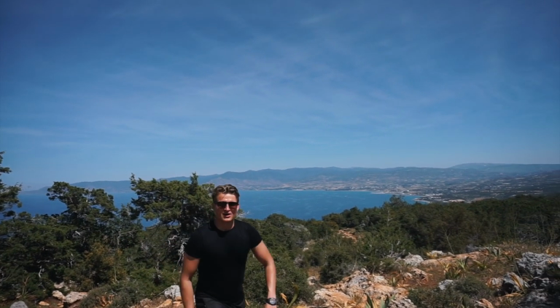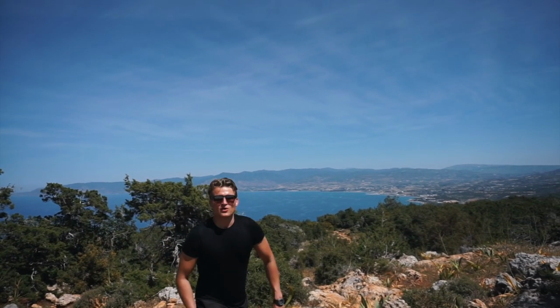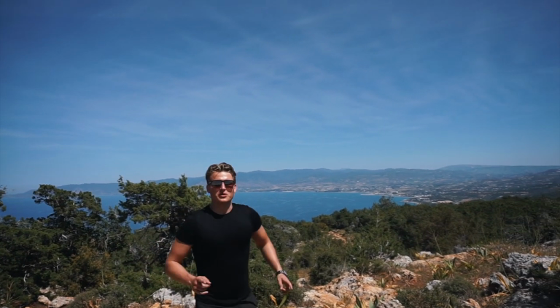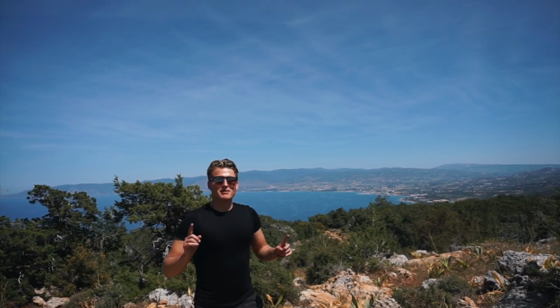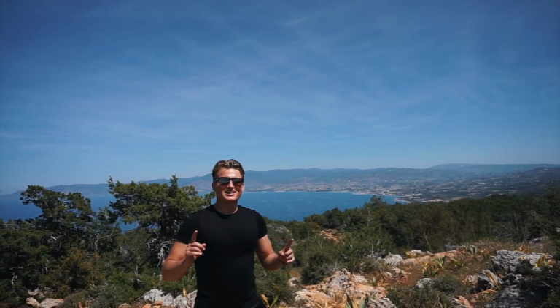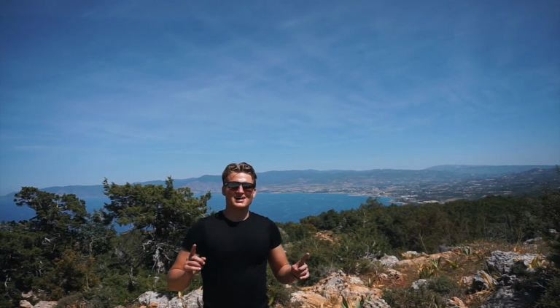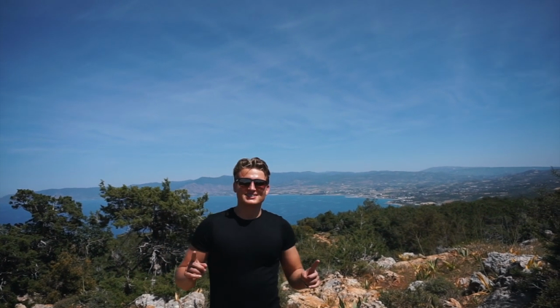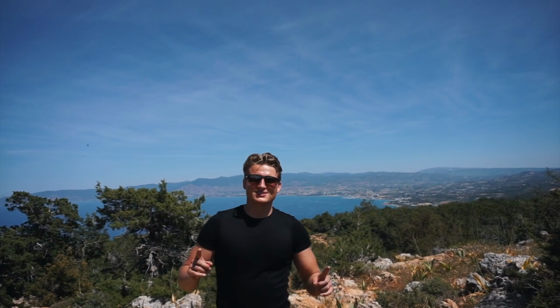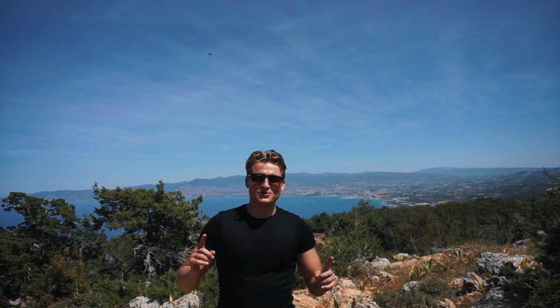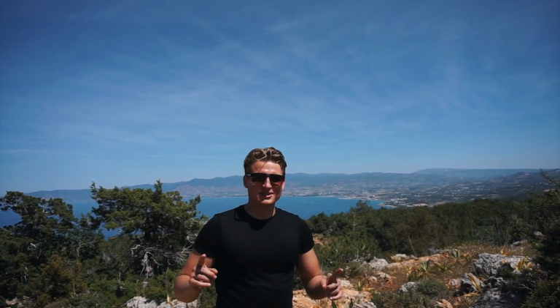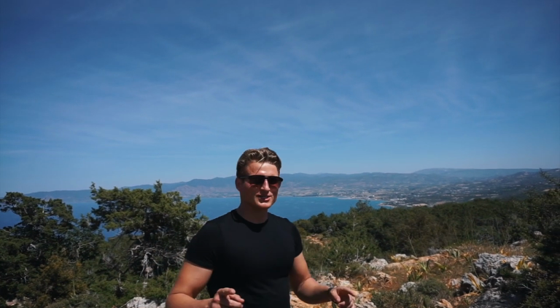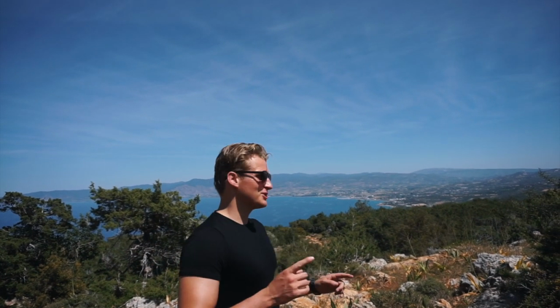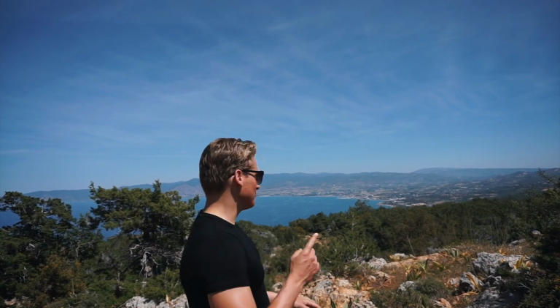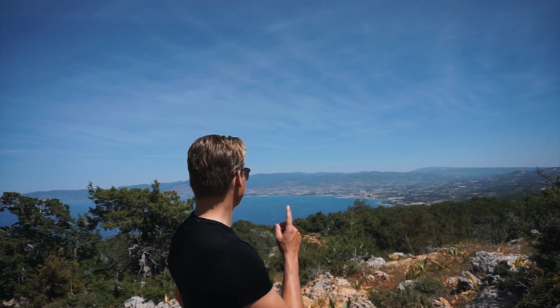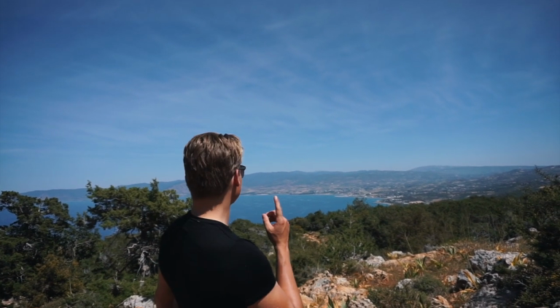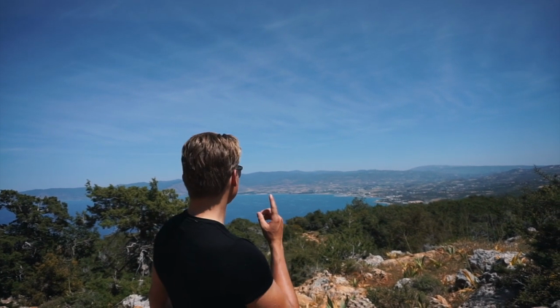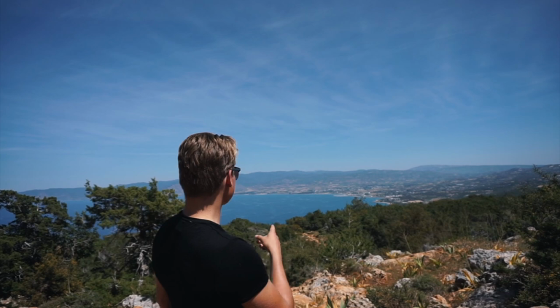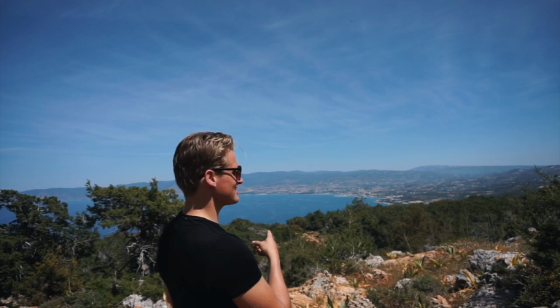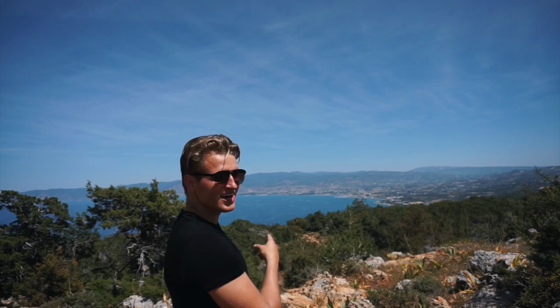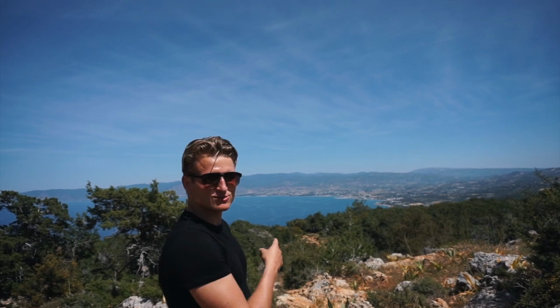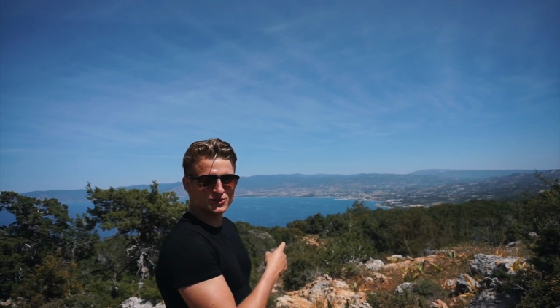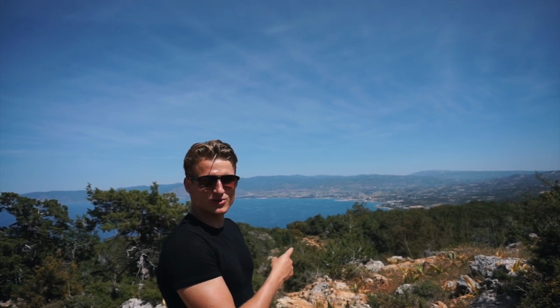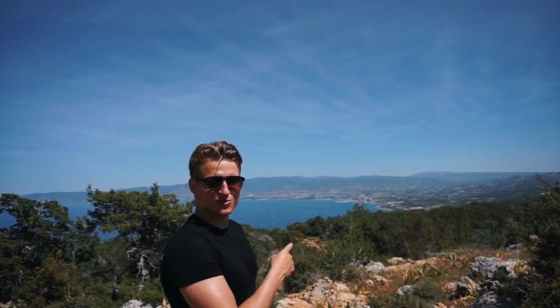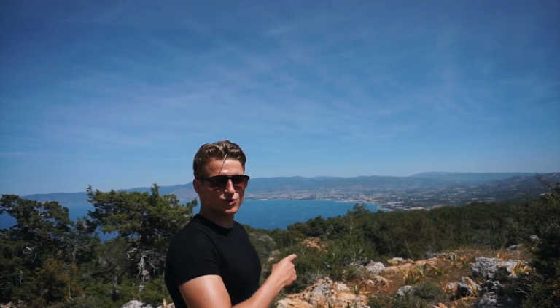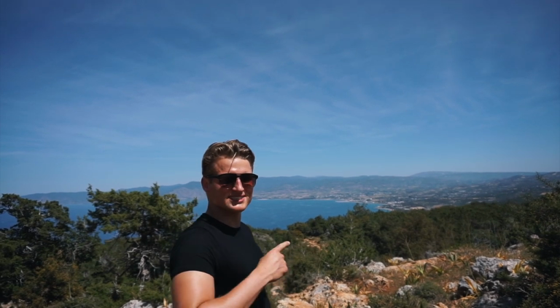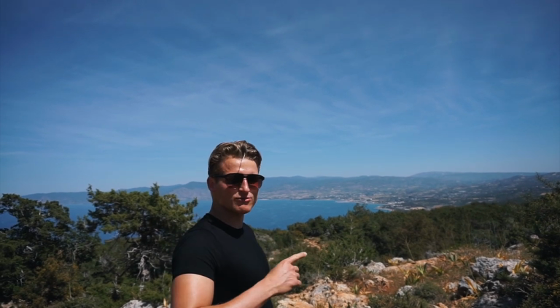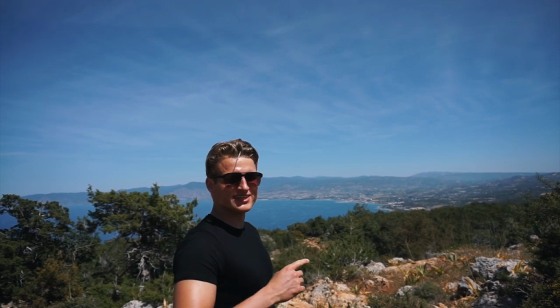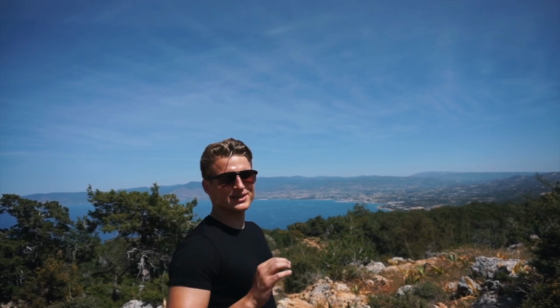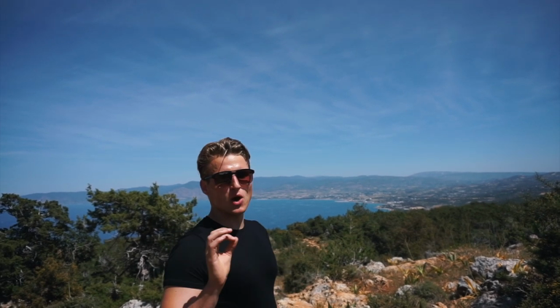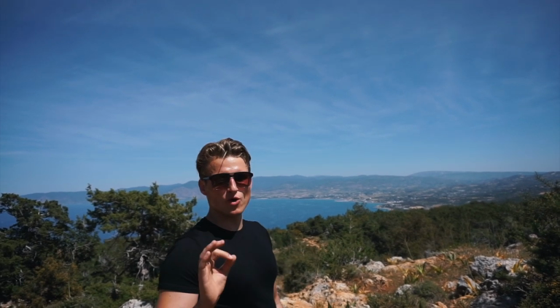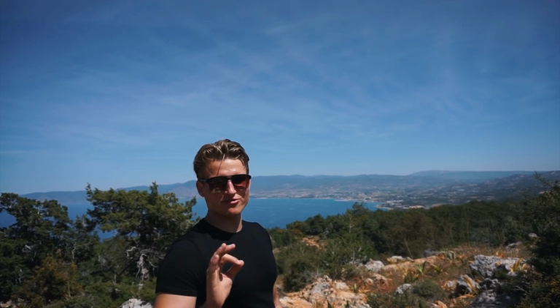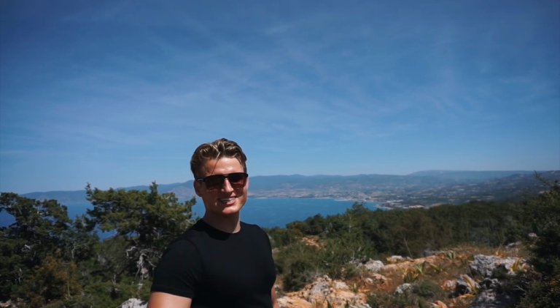We made it guys, to the top! This is a nice view and it was definitely worth it.